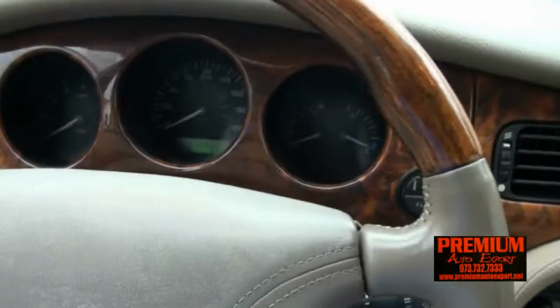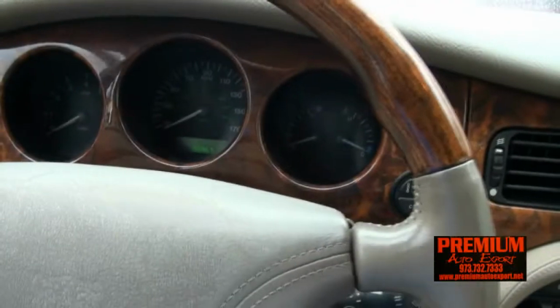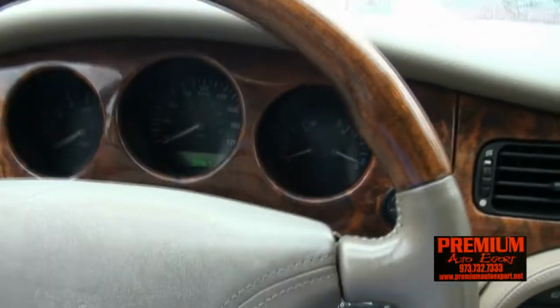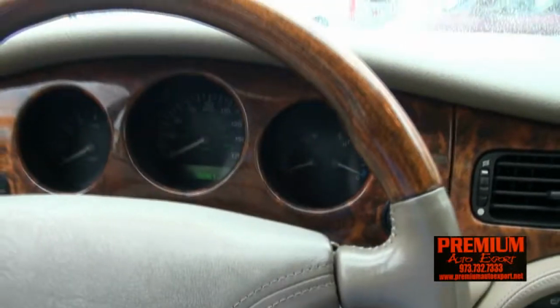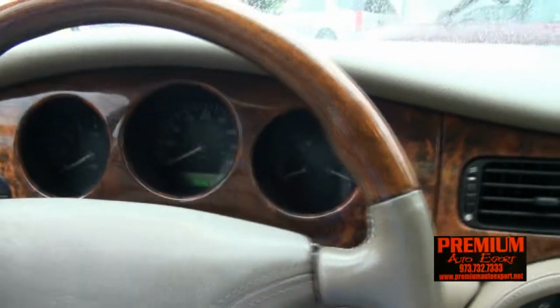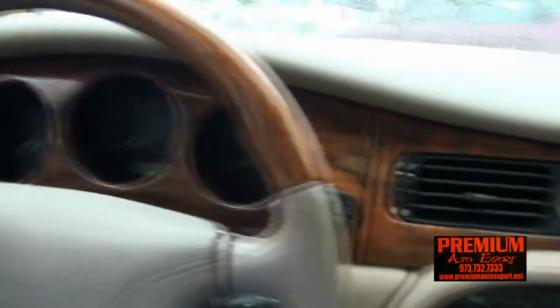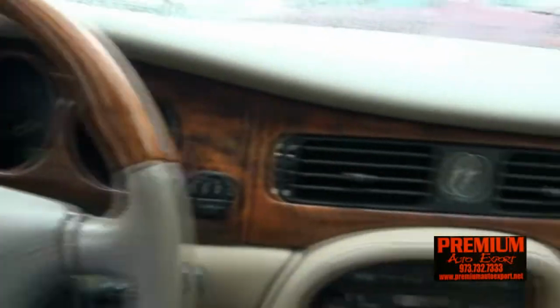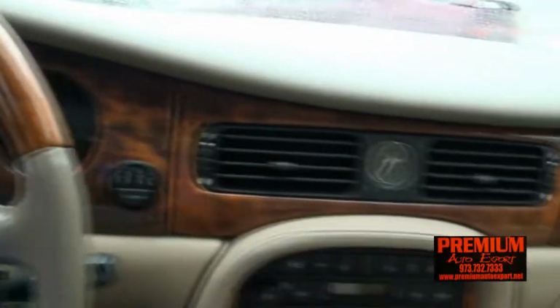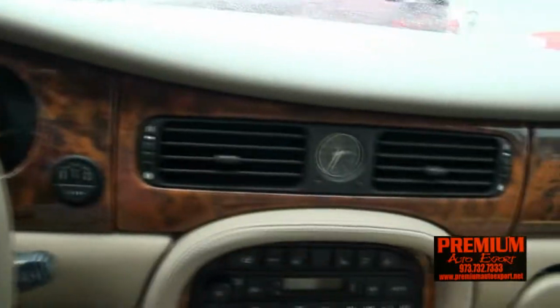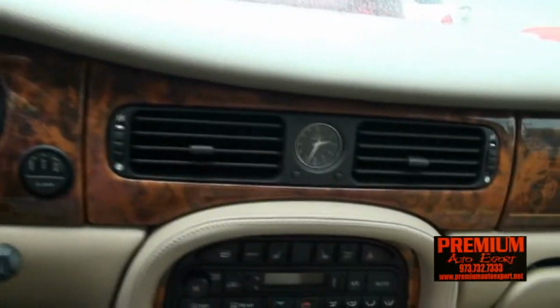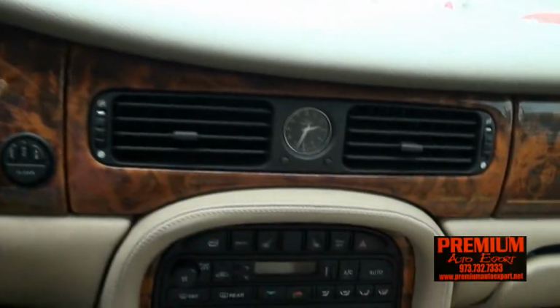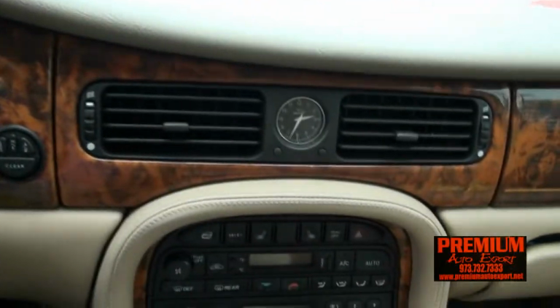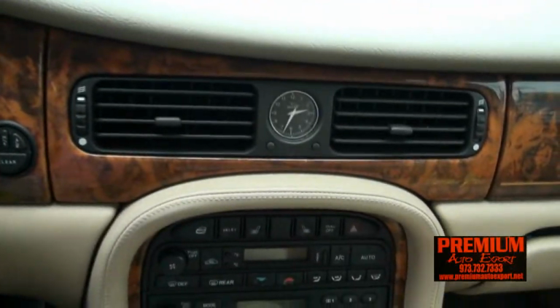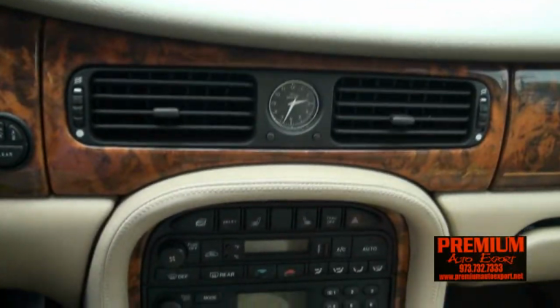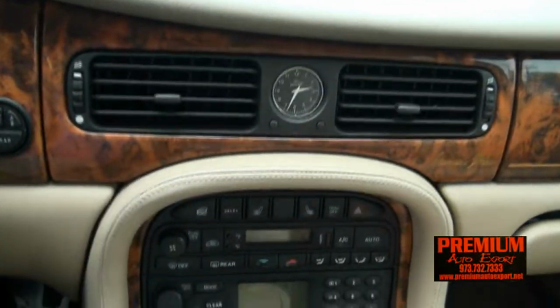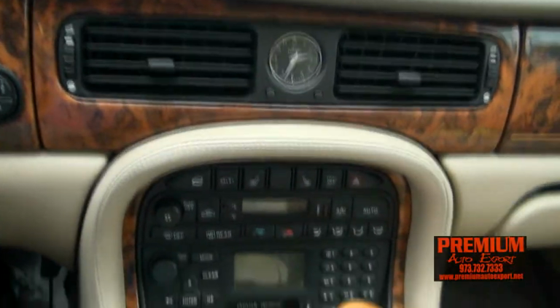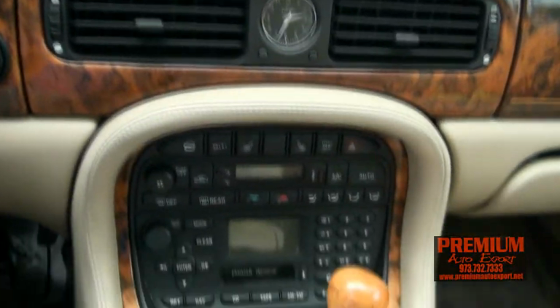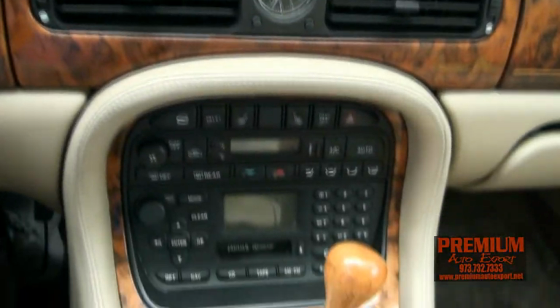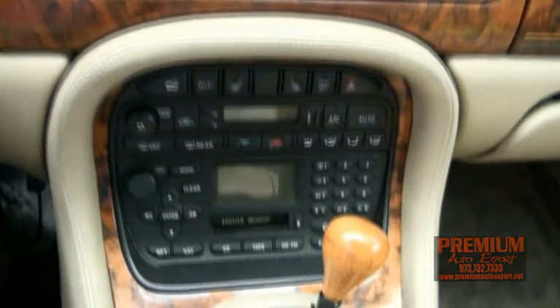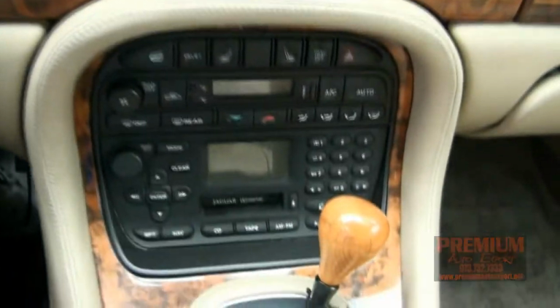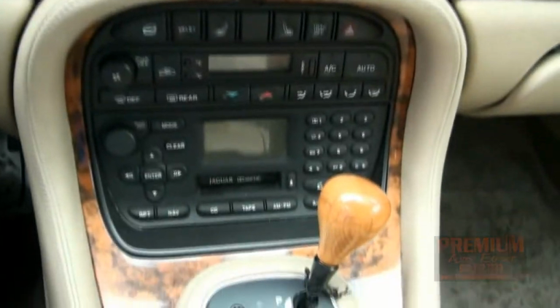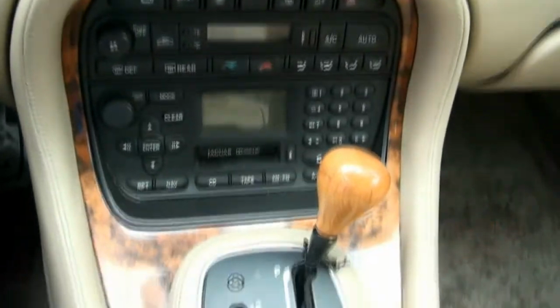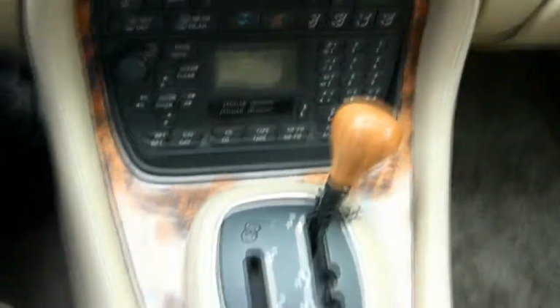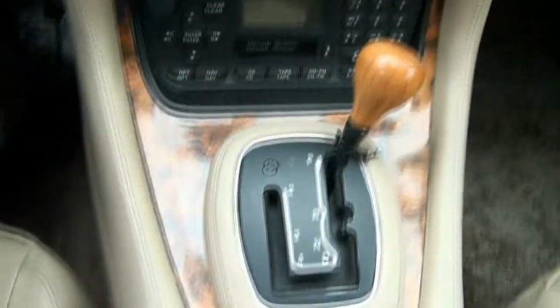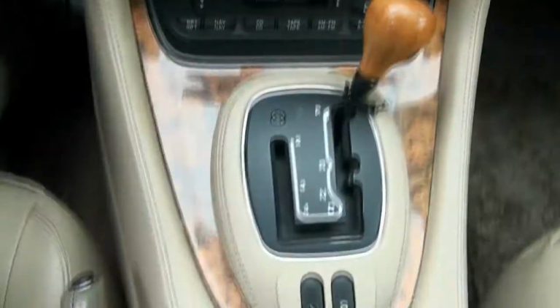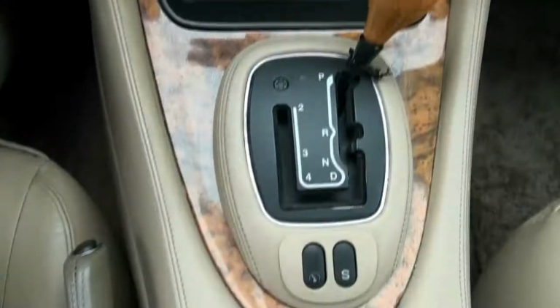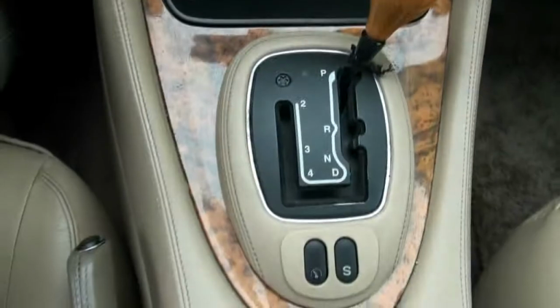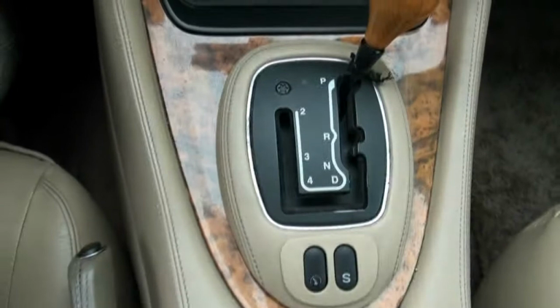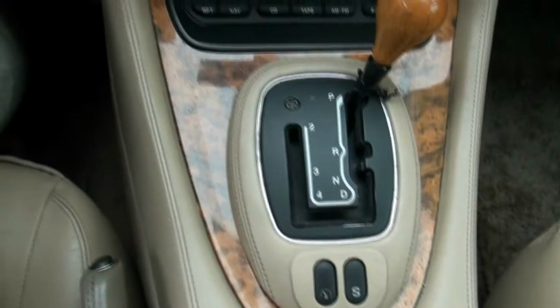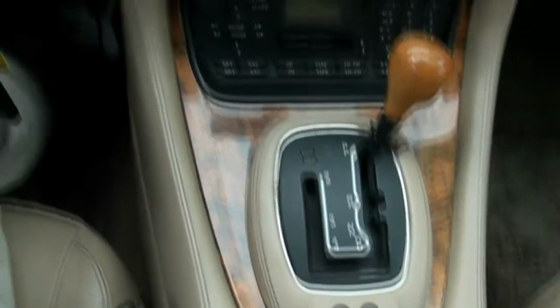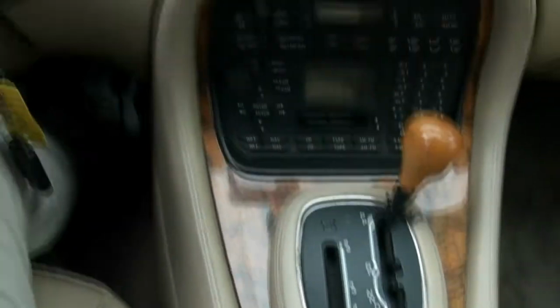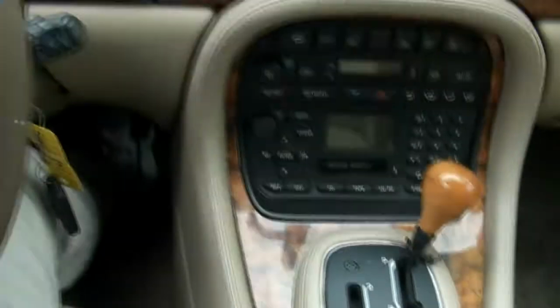88,000 miles. Not many miles at all. Analog clock. Very nice auto.